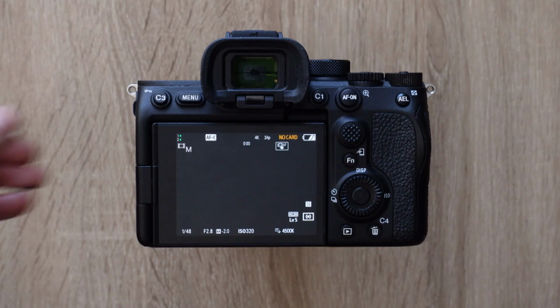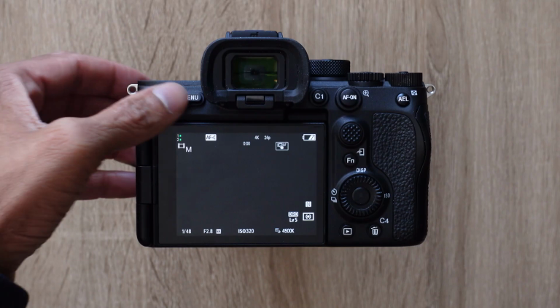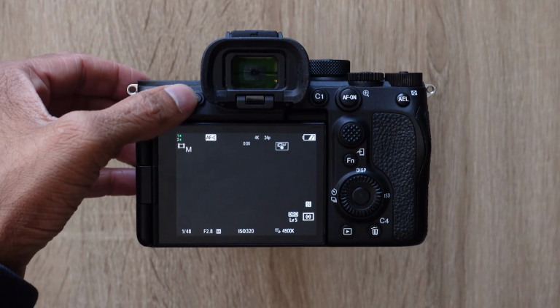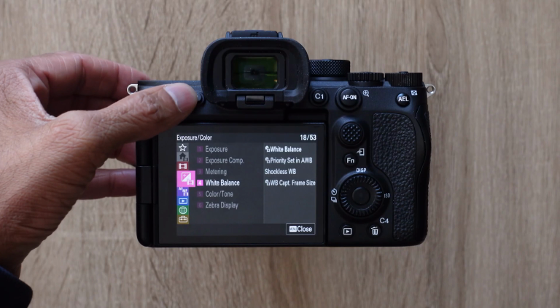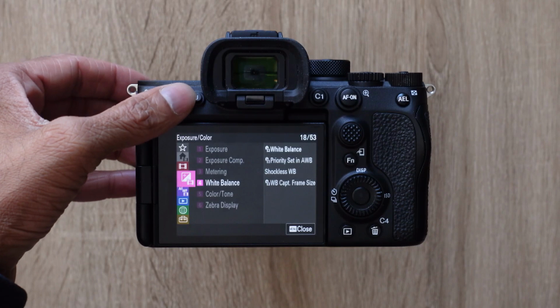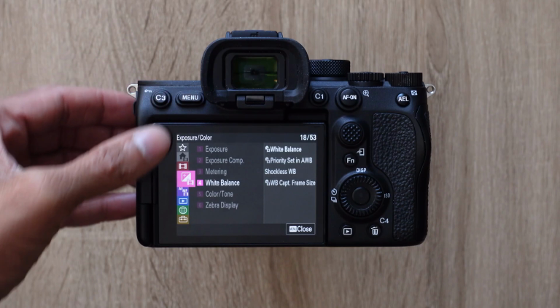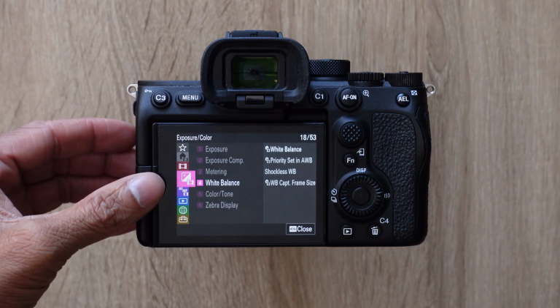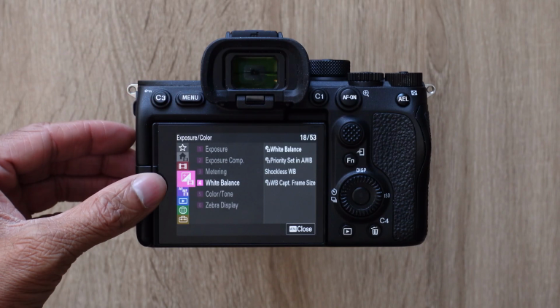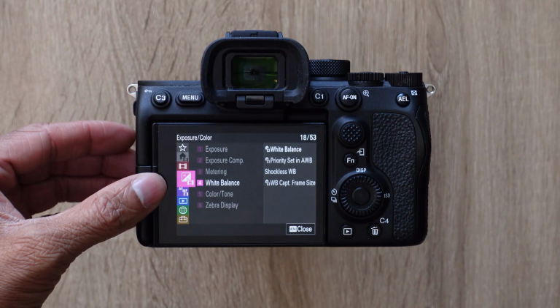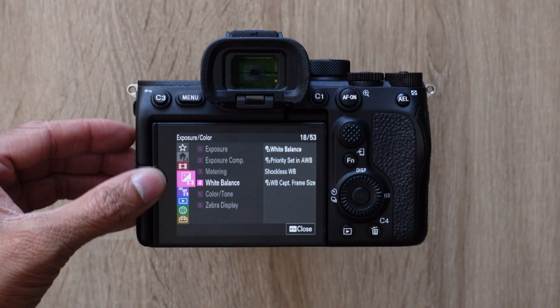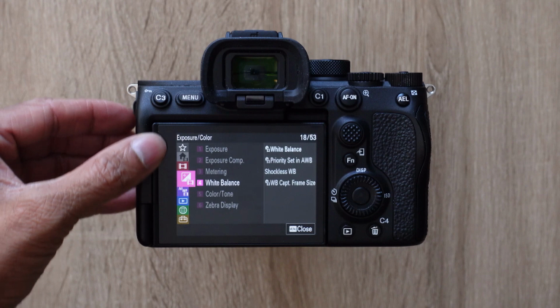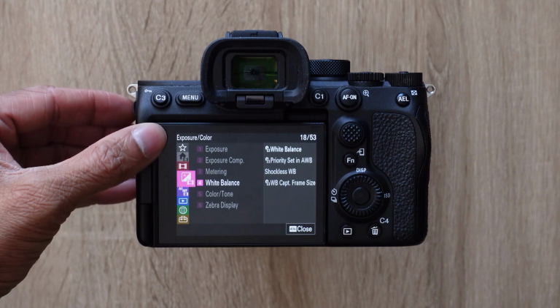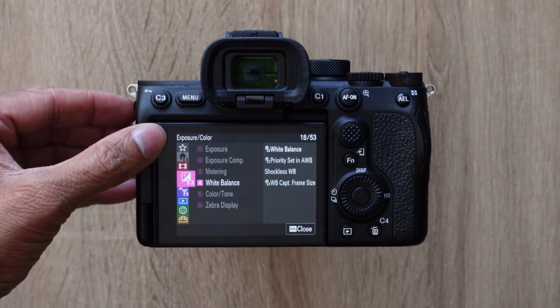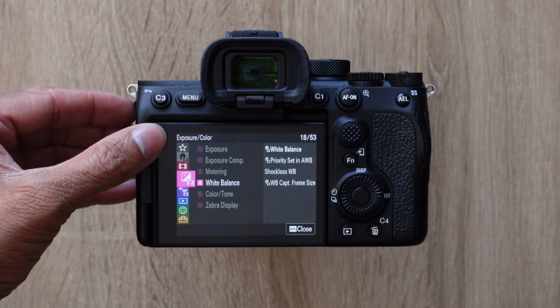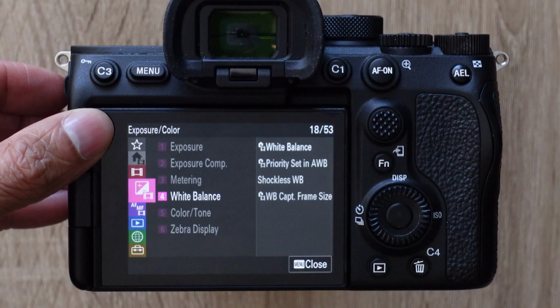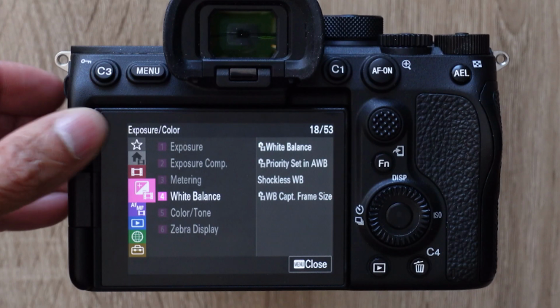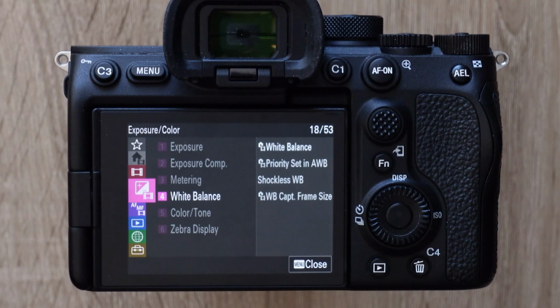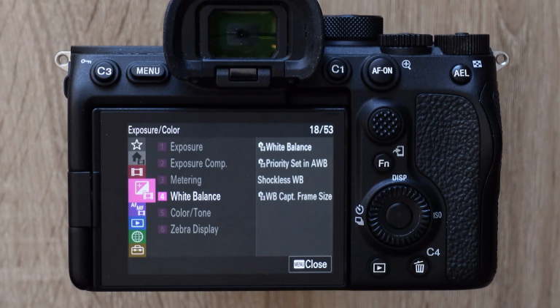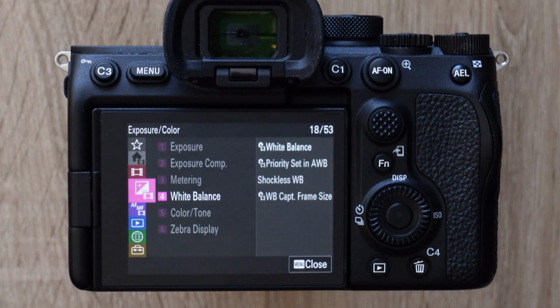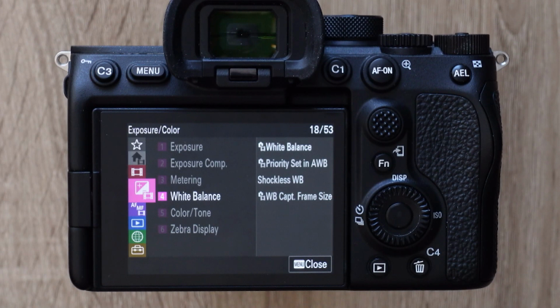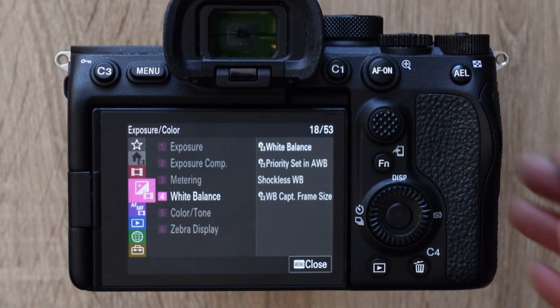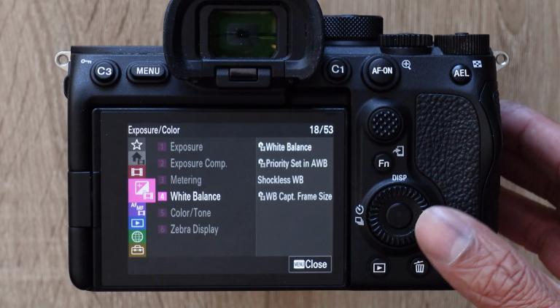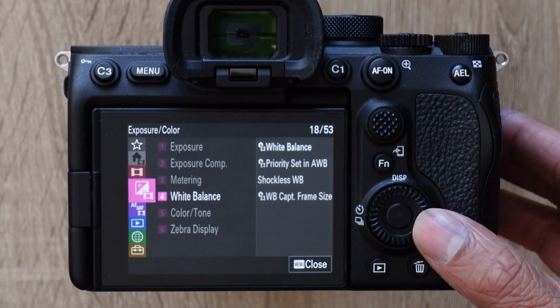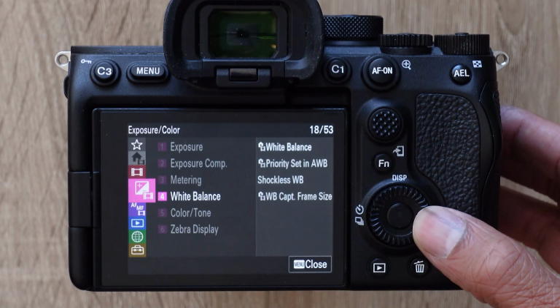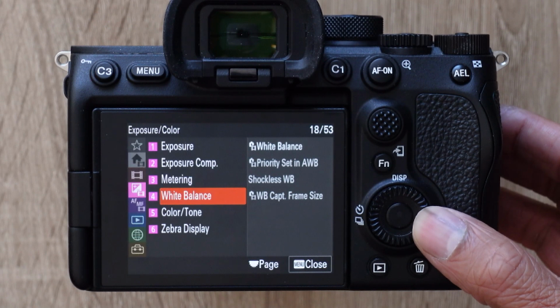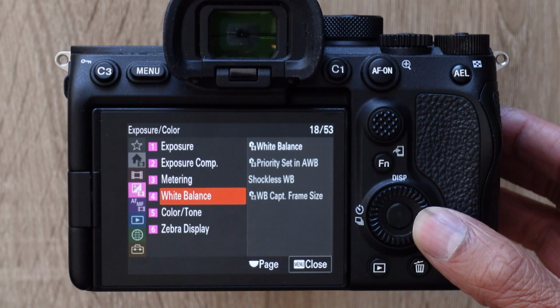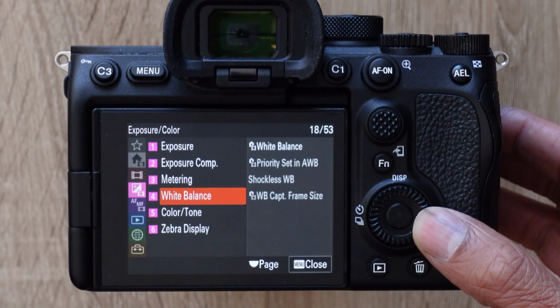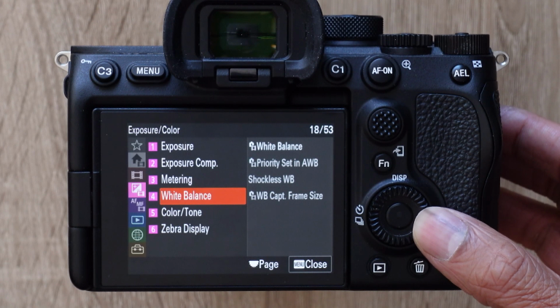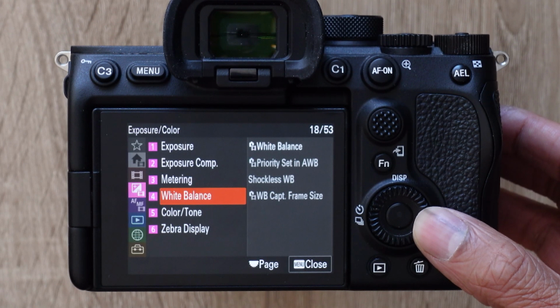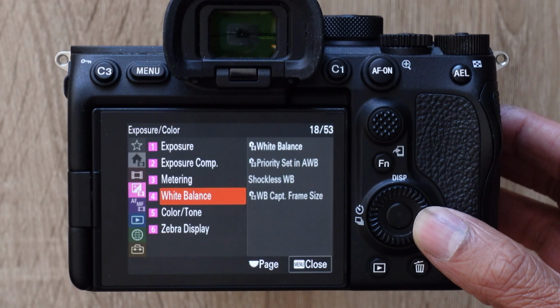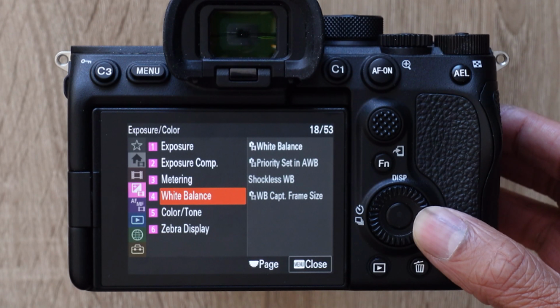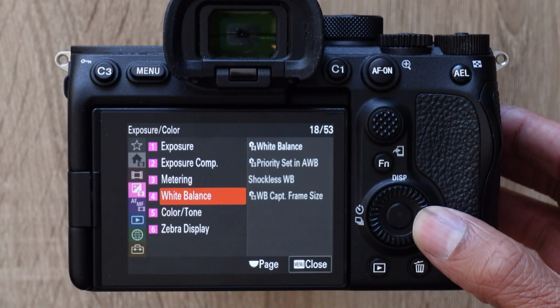Open the menu and scroll down to the pink tab with the plus-minus exposure icon — the exposure color tab. Then go down to item number four, white balance.